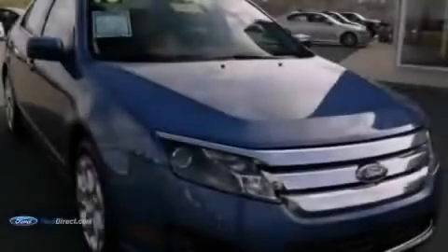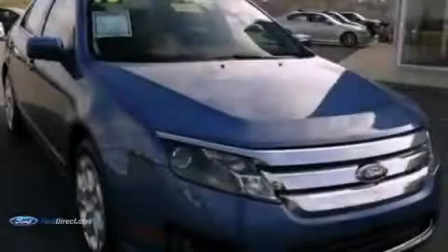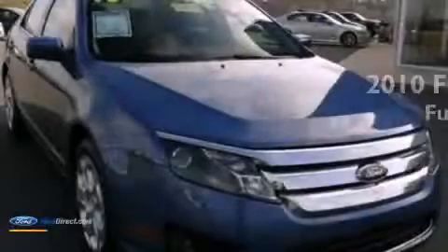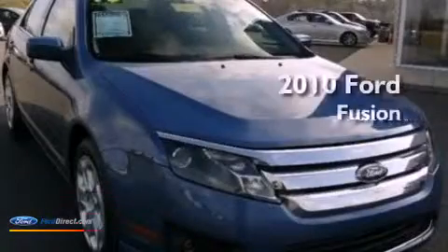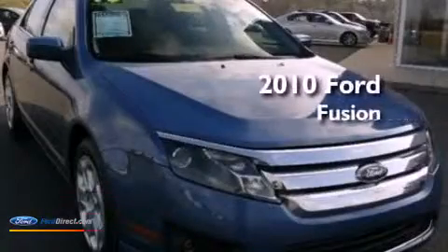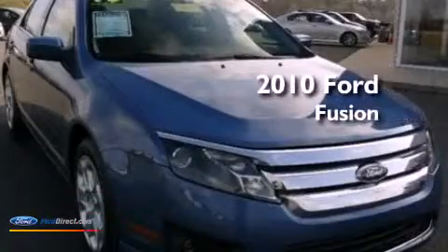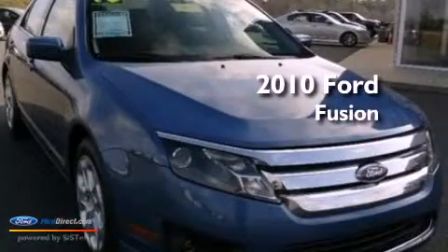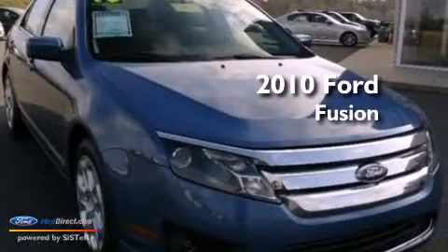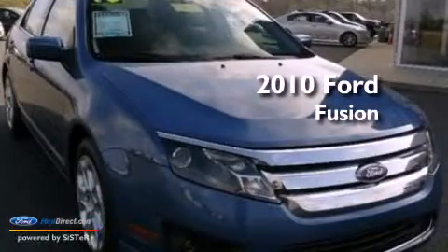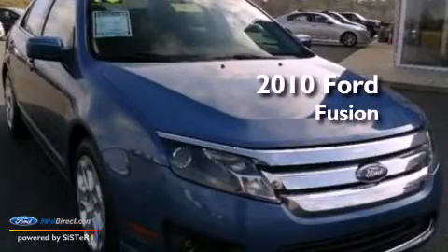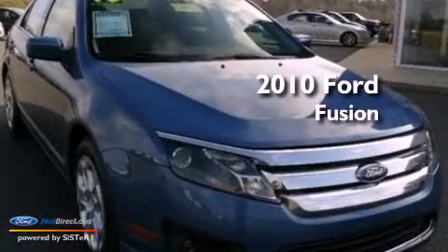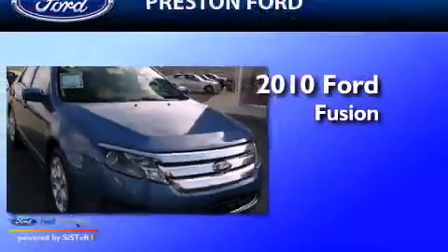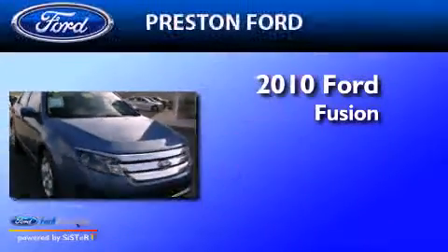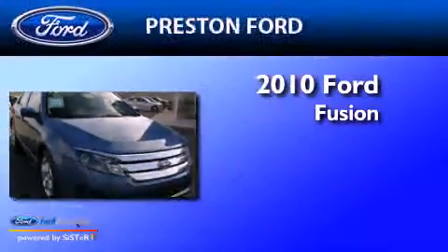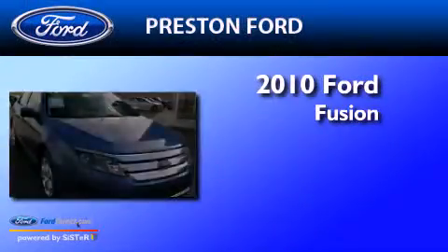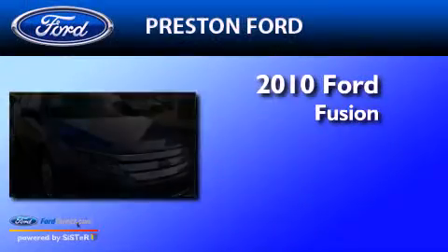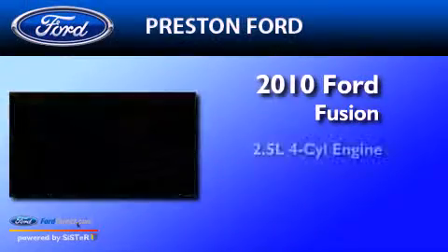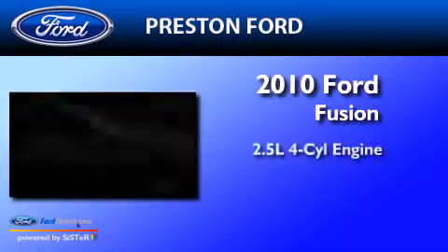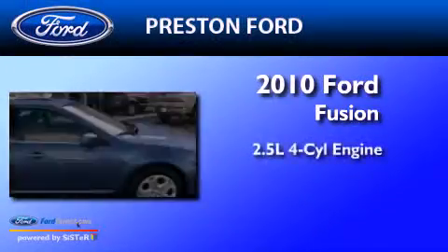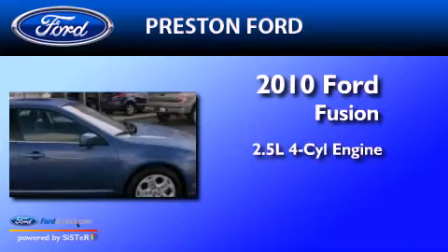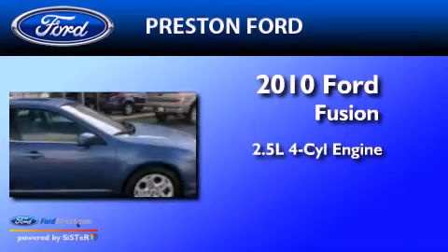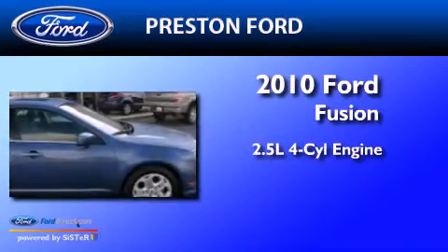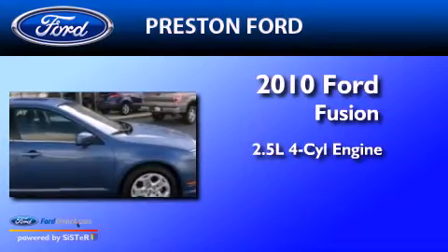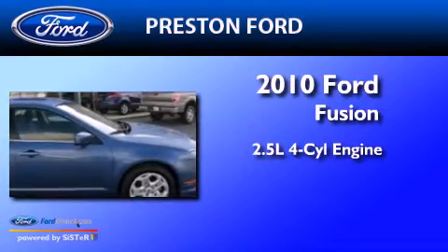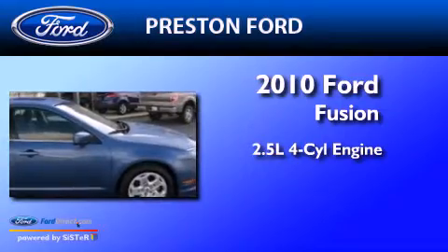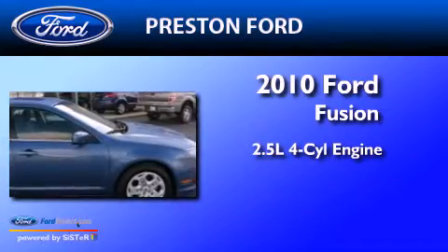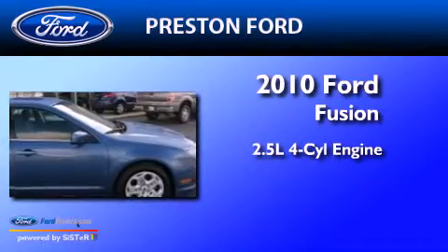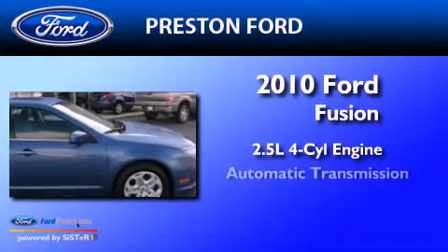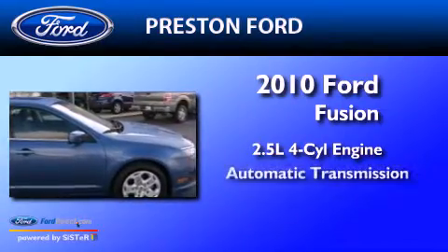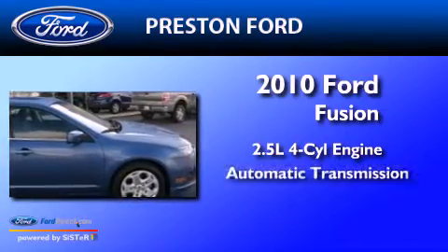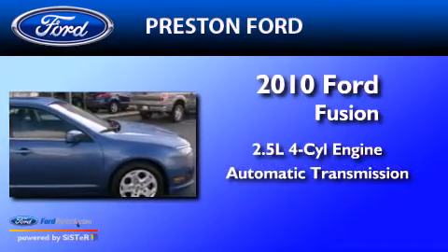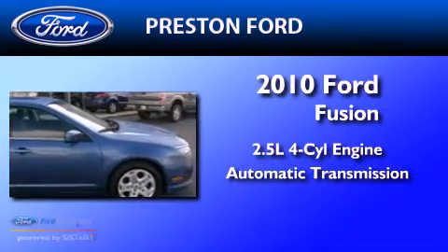This is a 2010 Ford Fusion. It has a 2.5 liter 4-cylinder engine and an automatic transmission.